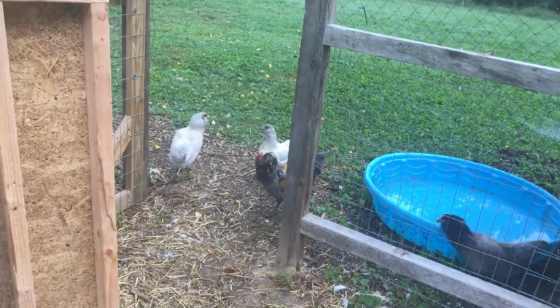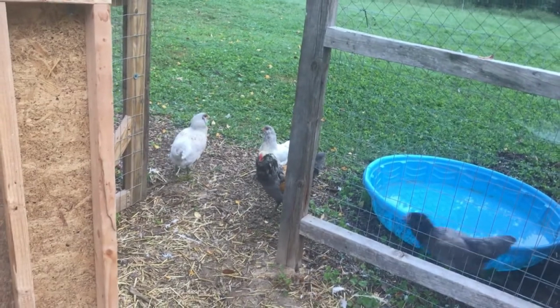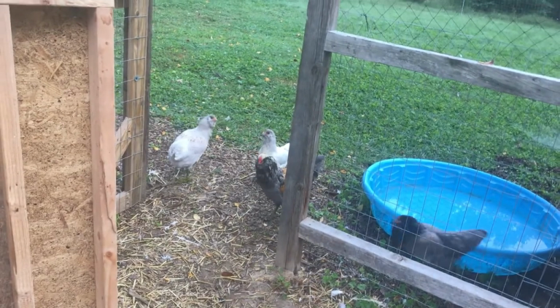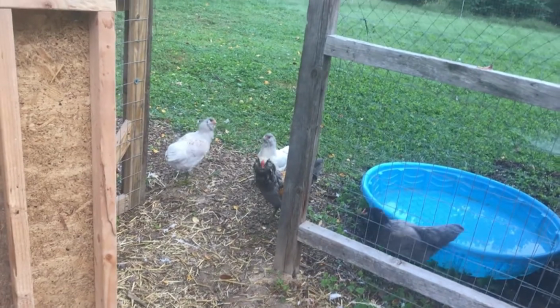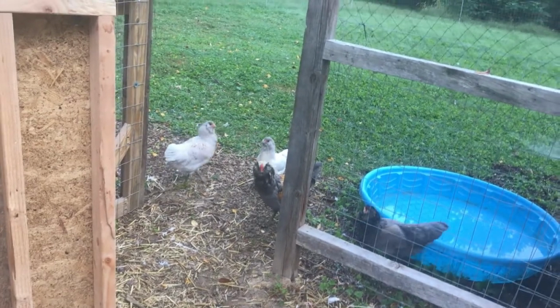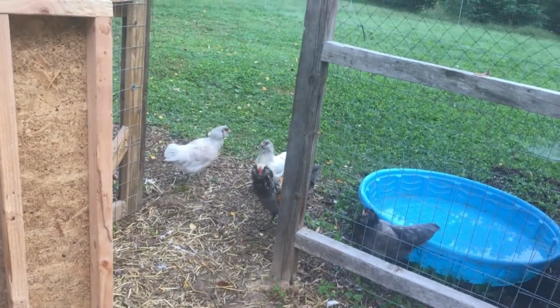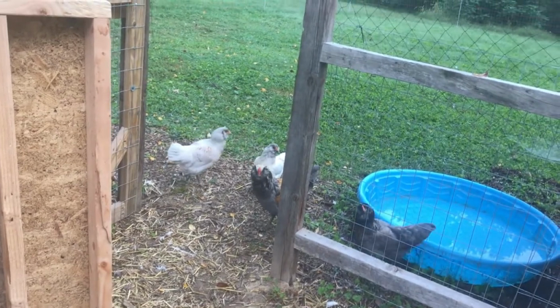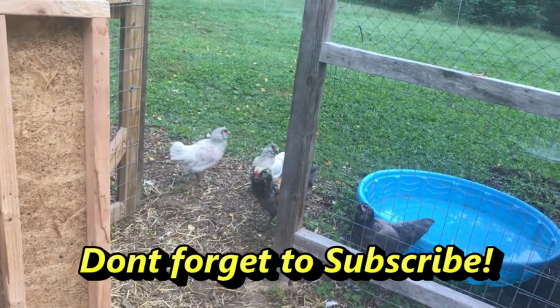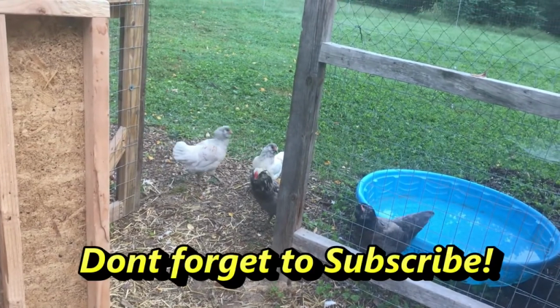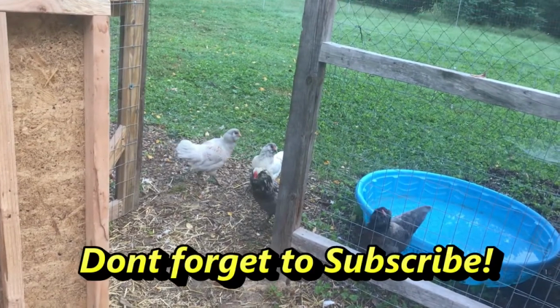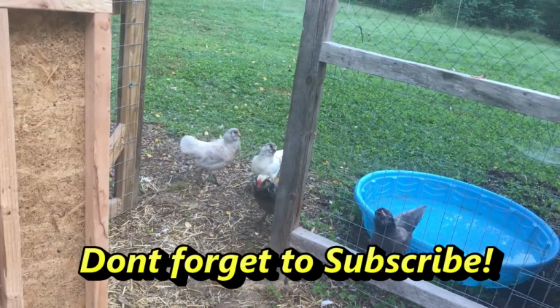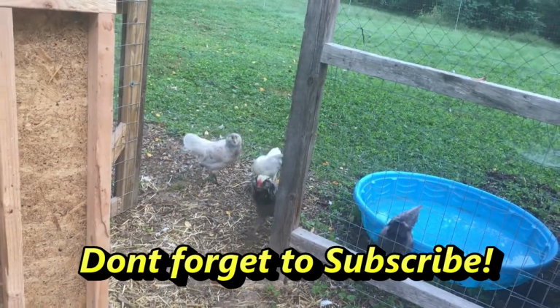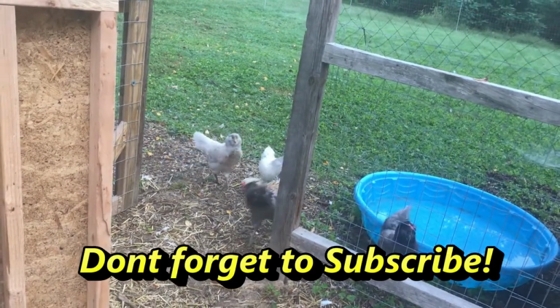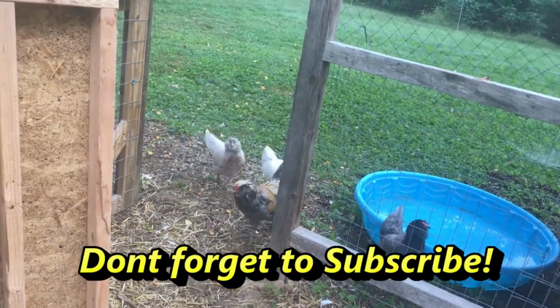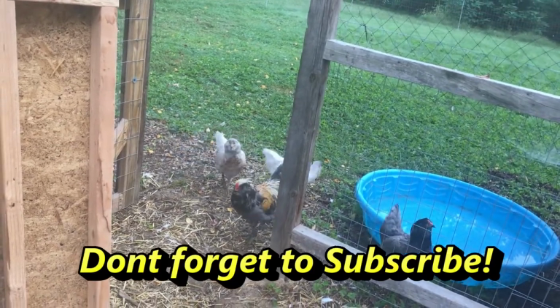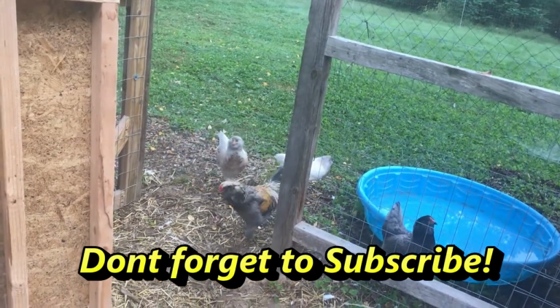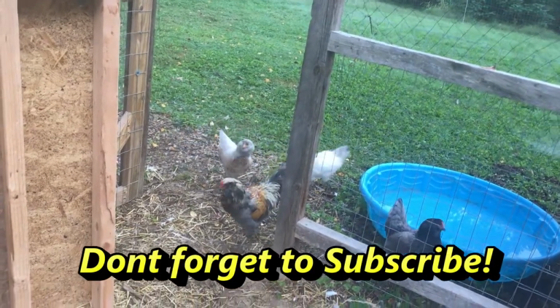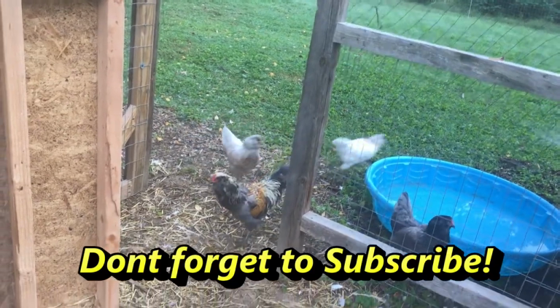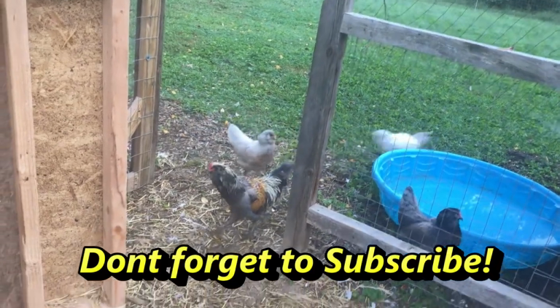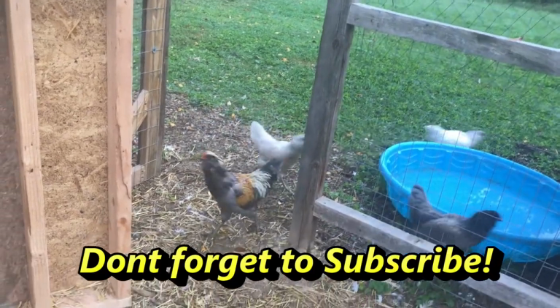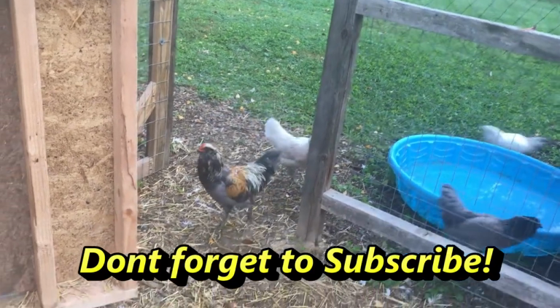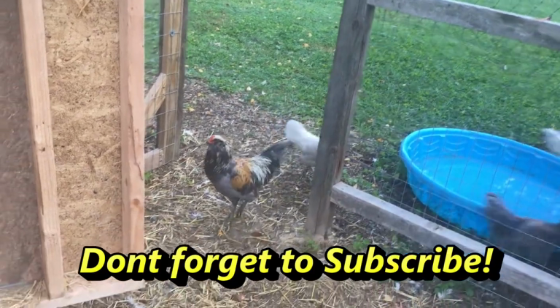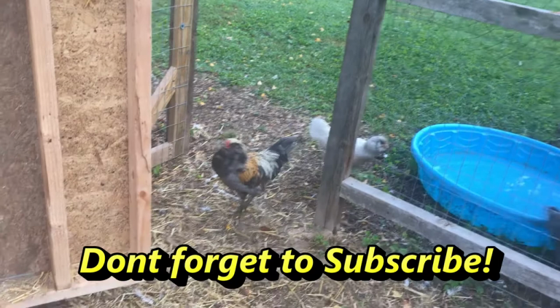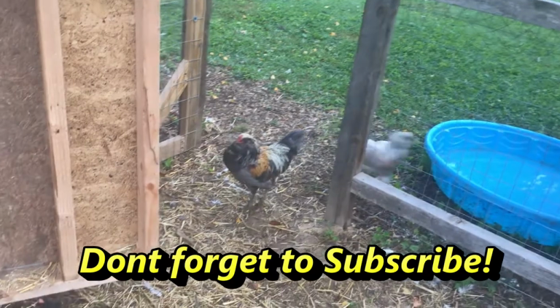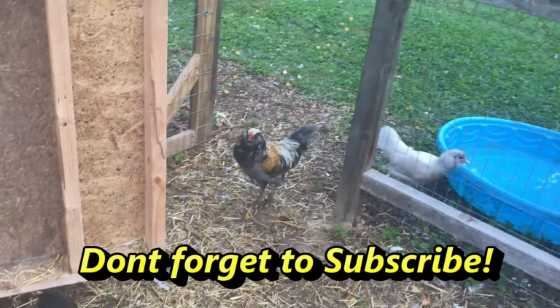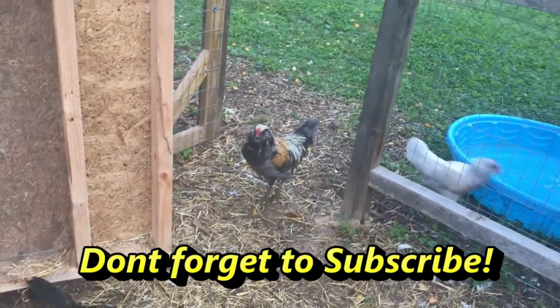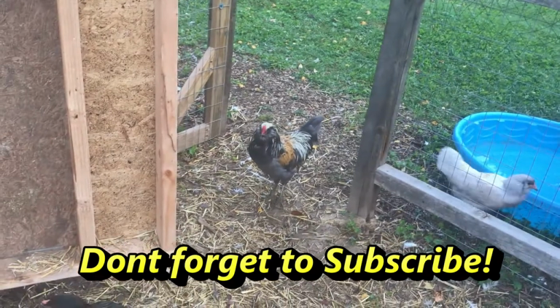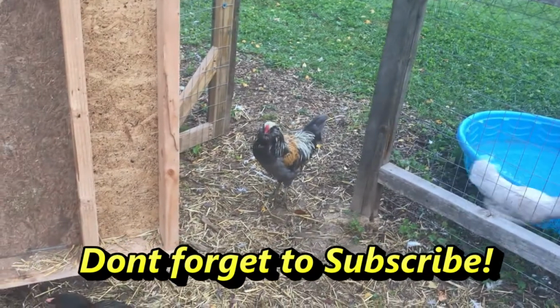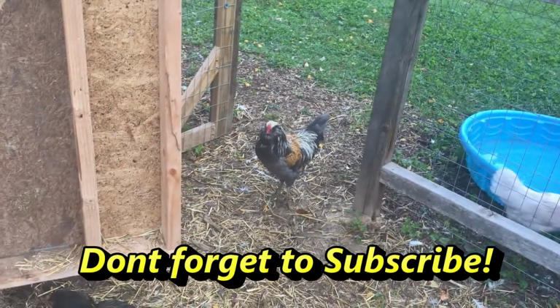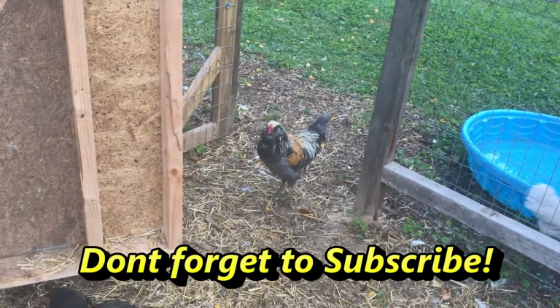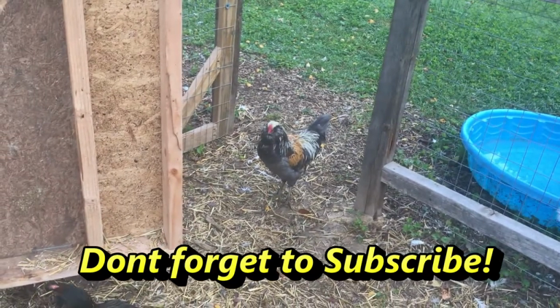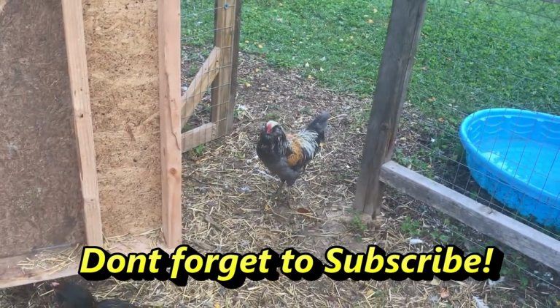Thanks for watching. Don't forget to hit the subscribe button and like the video. See you soon.